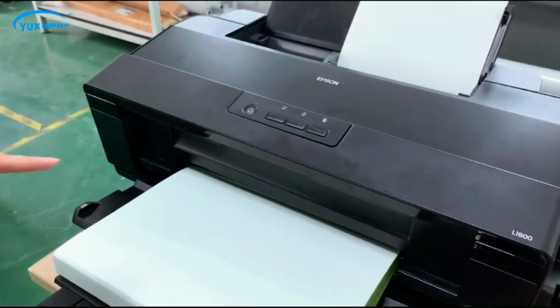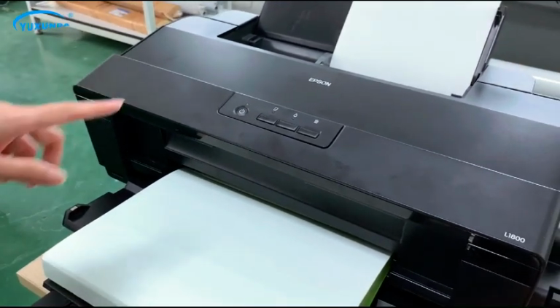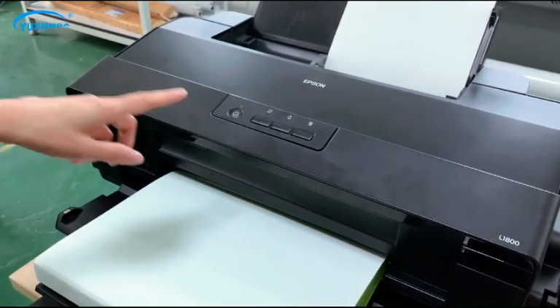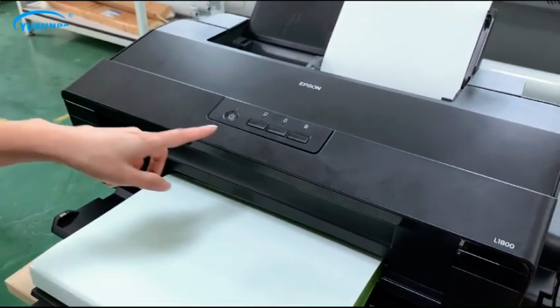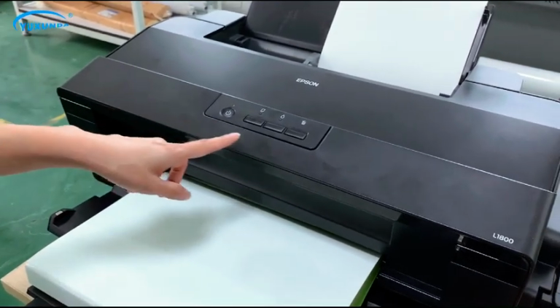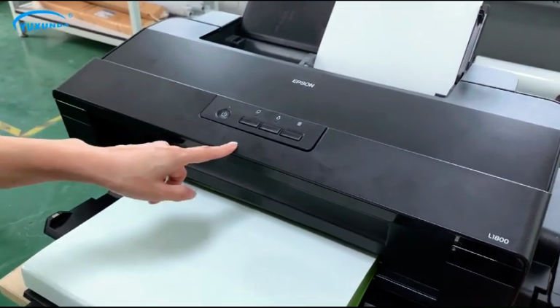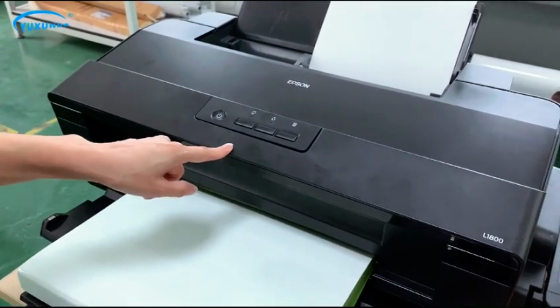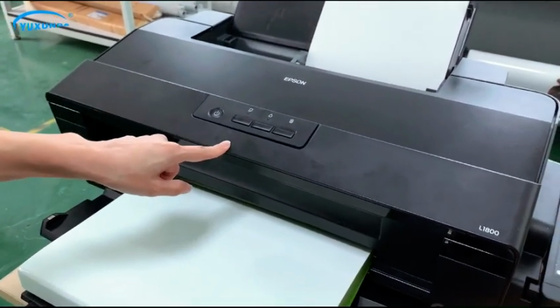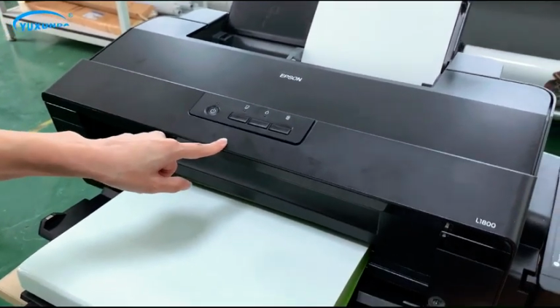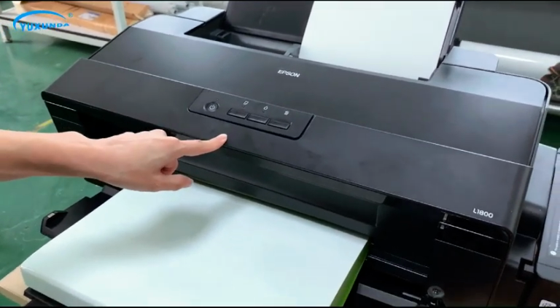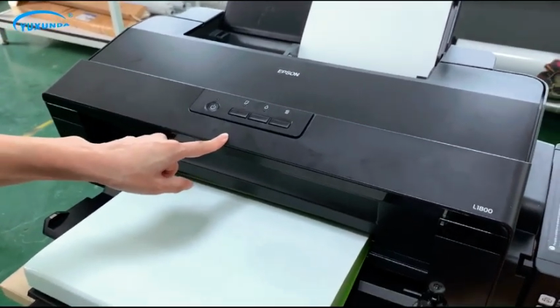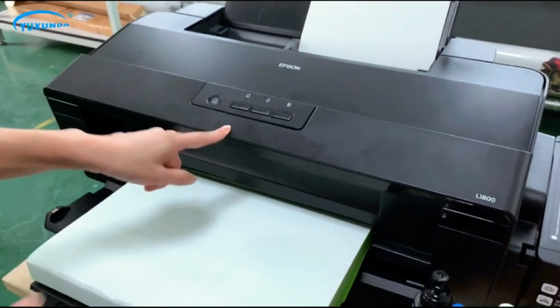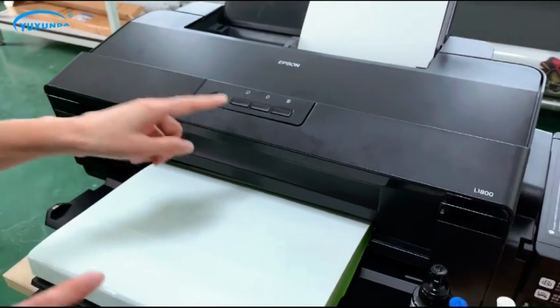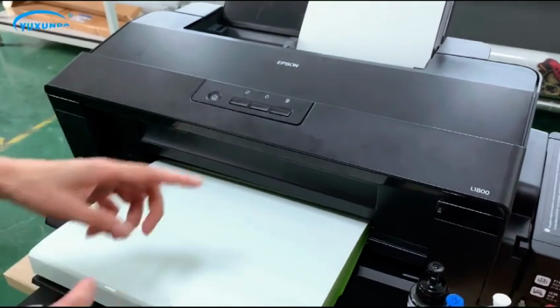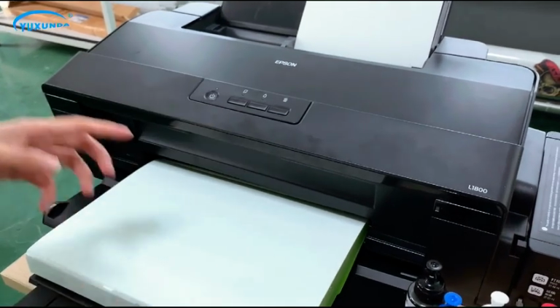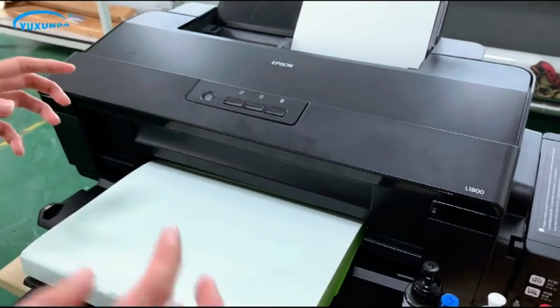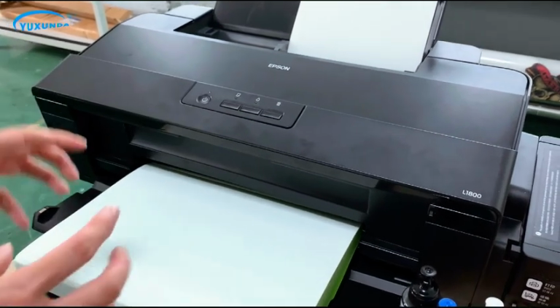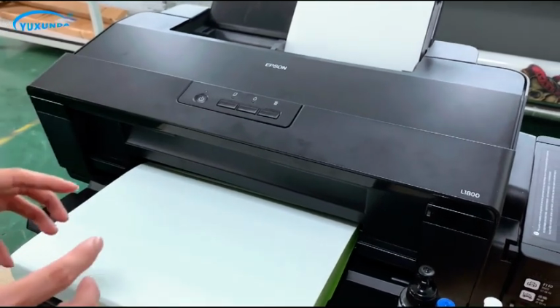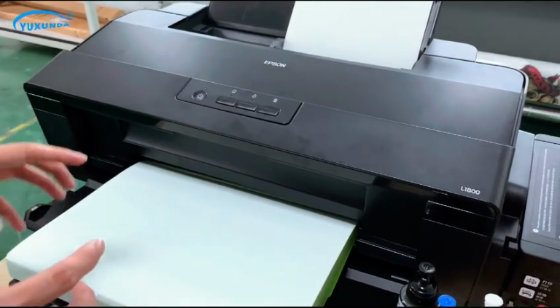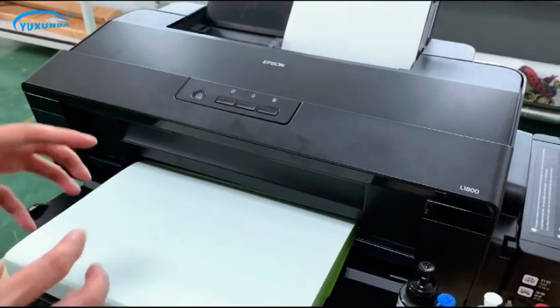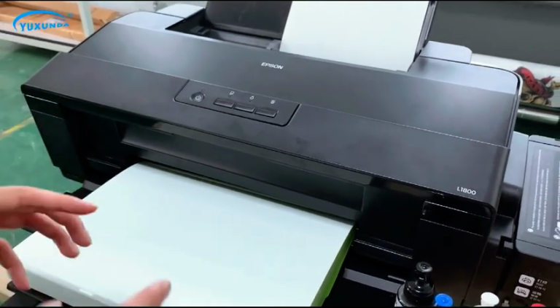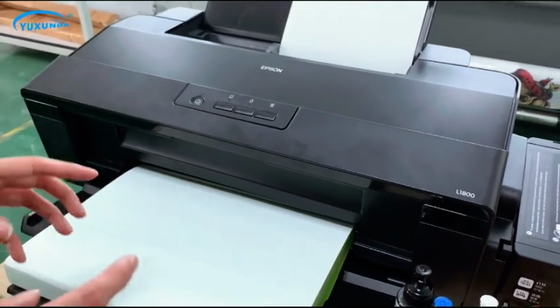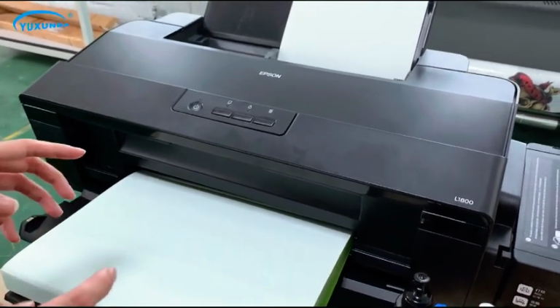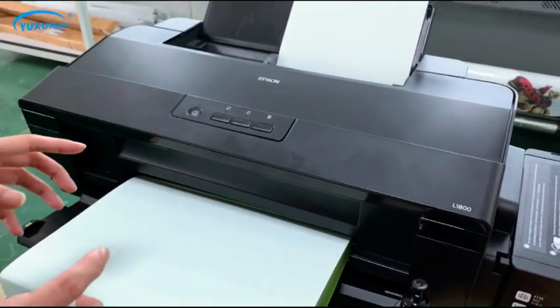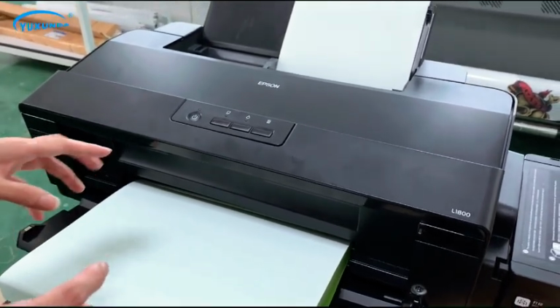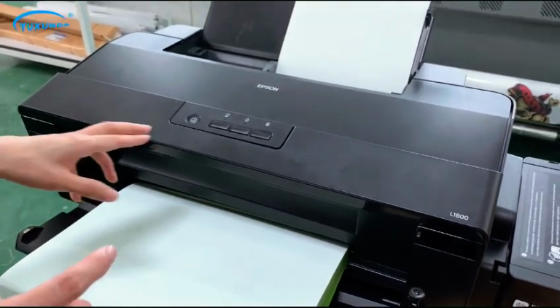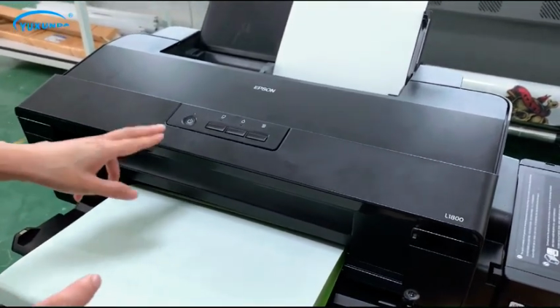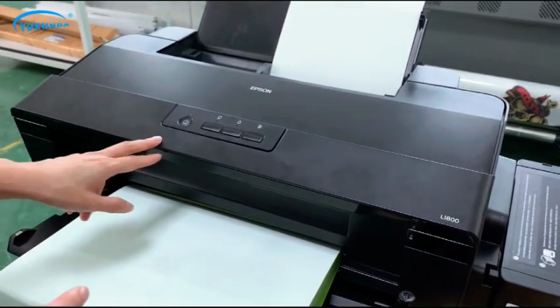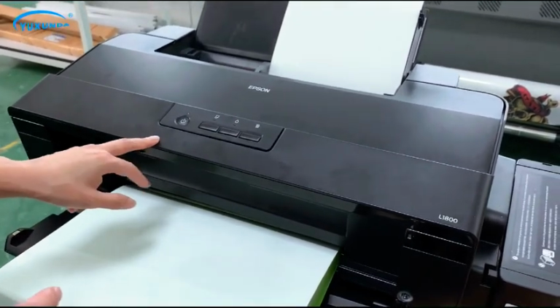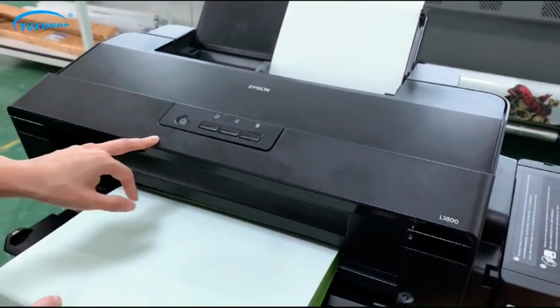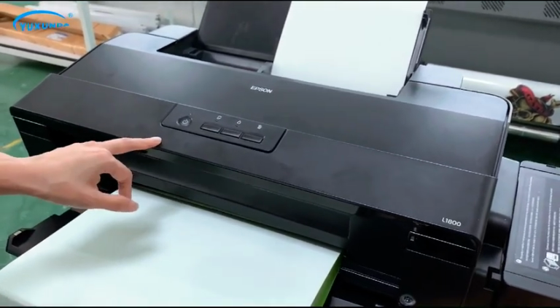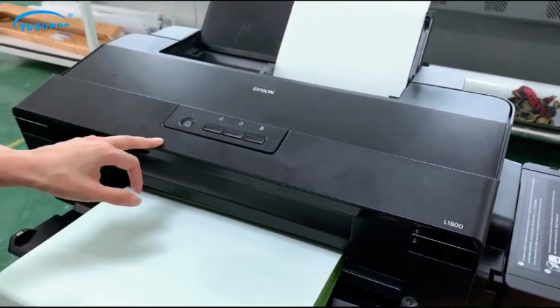If you have any questions, please check the videos and menus for the Epson printer.